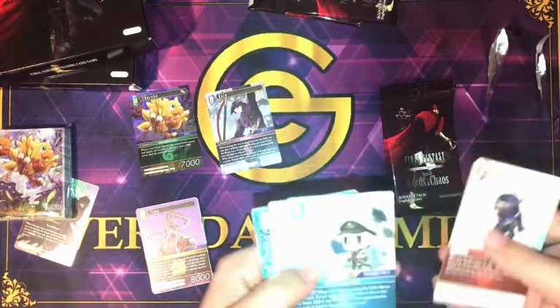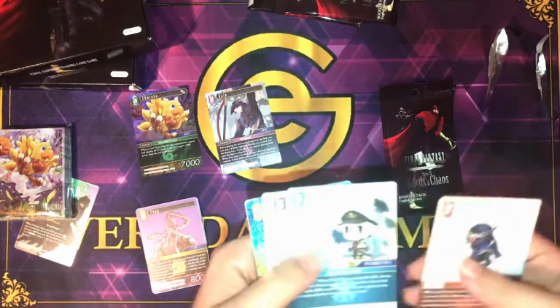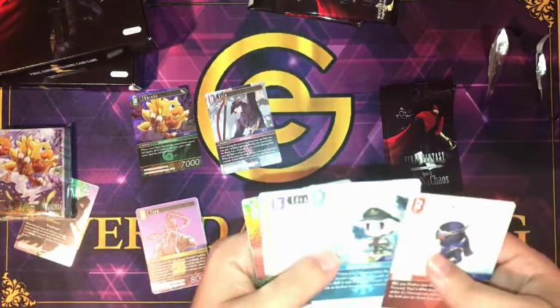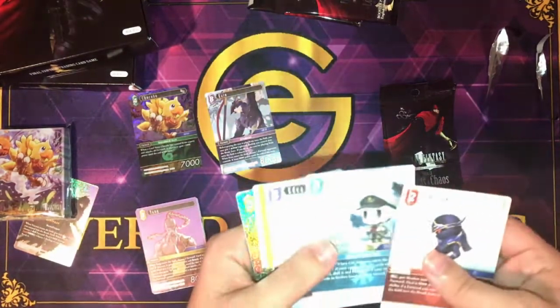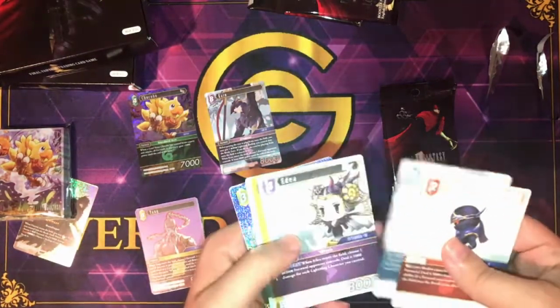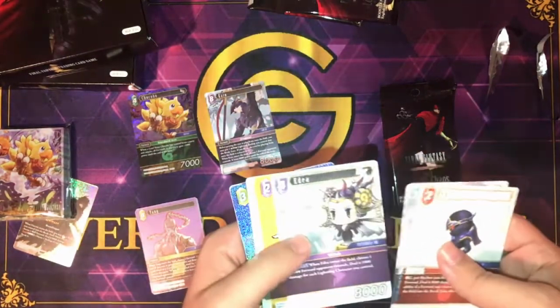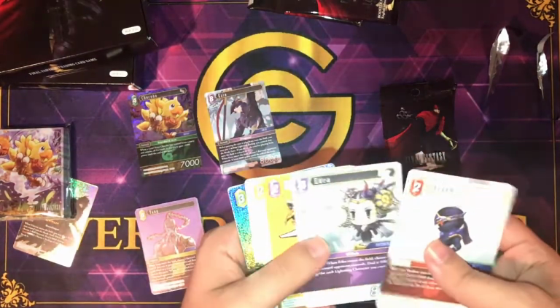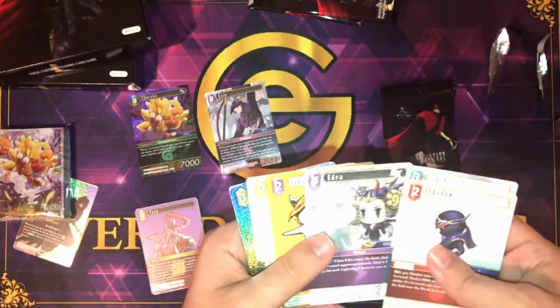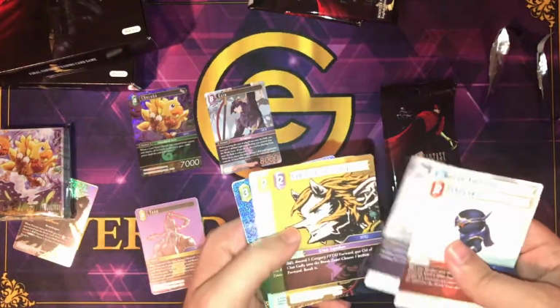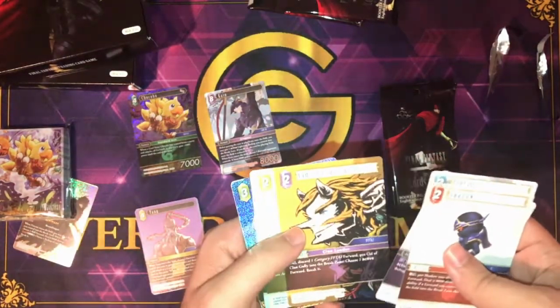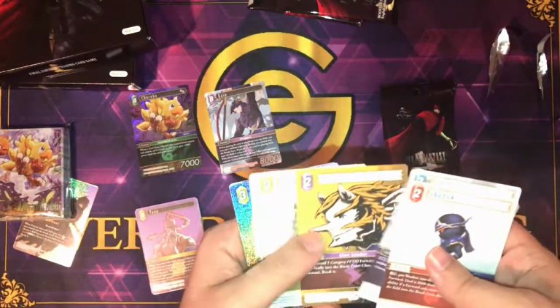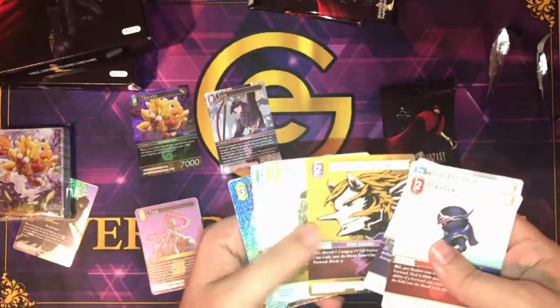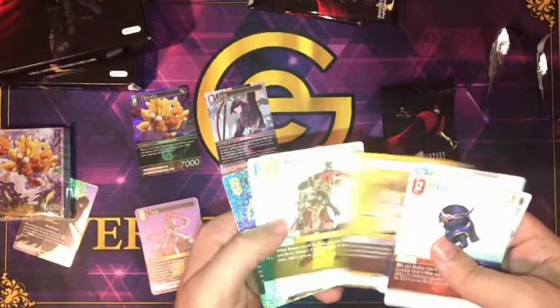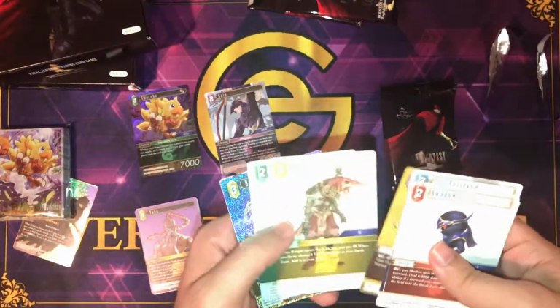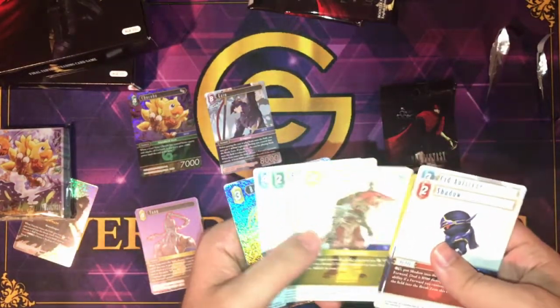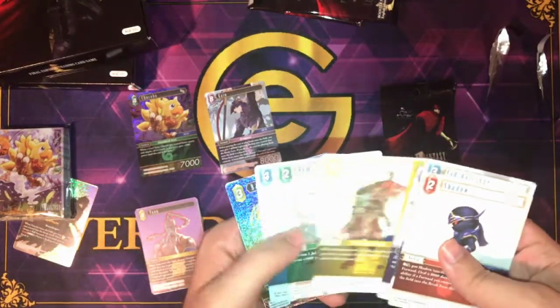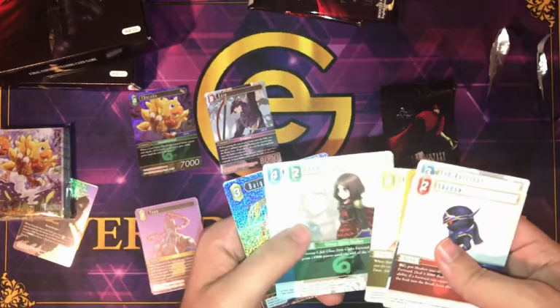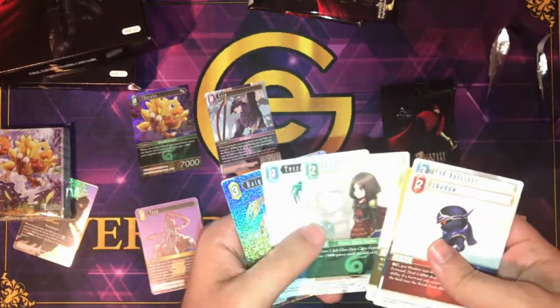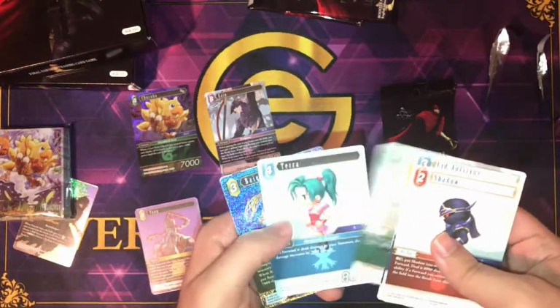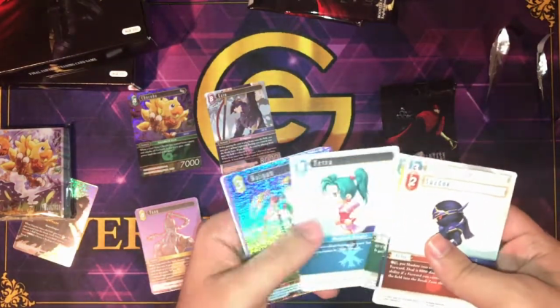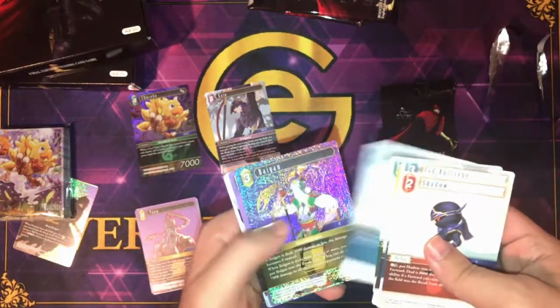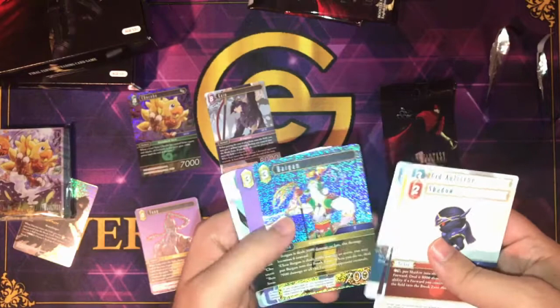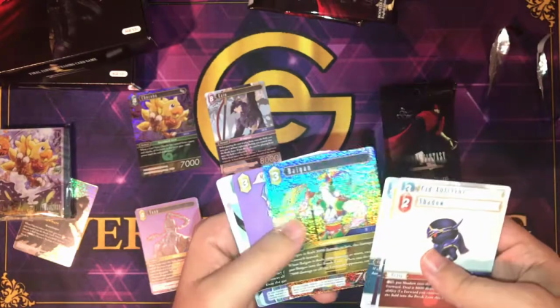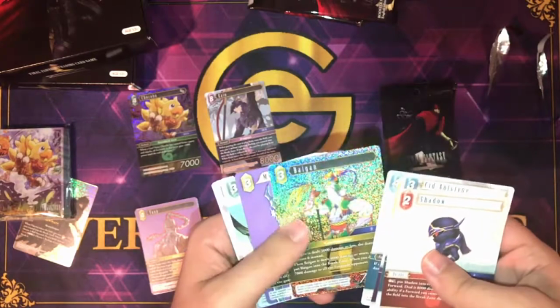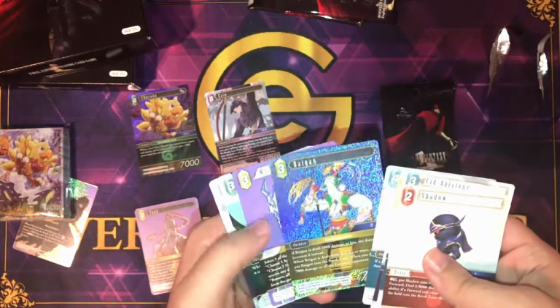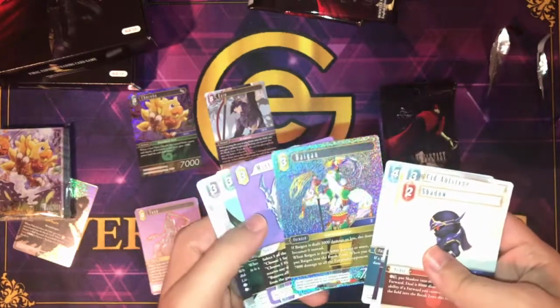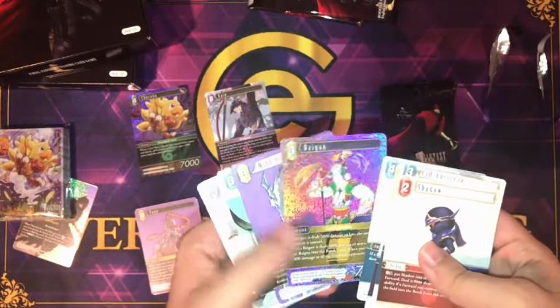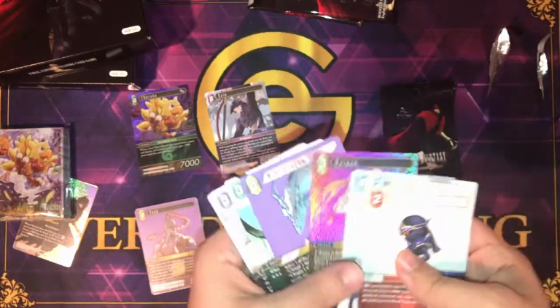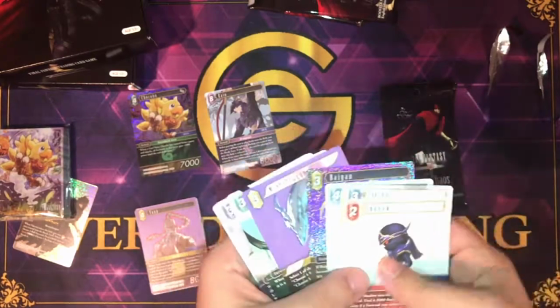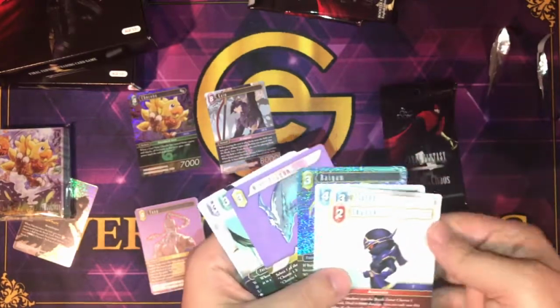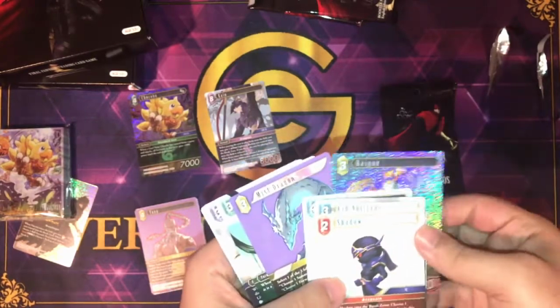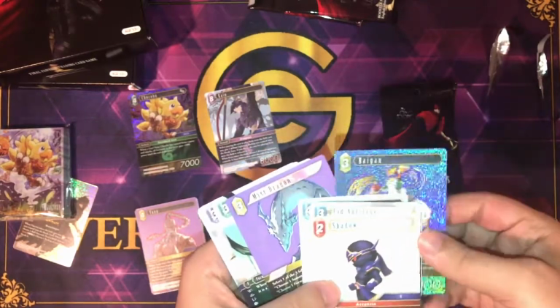Next pack: Shadow, Cid, Edea, Cid, Rem, and Terra.